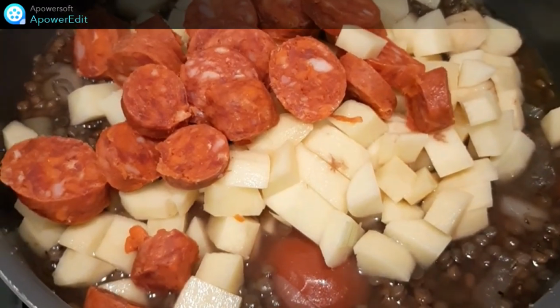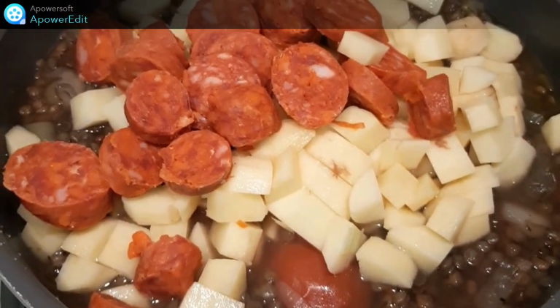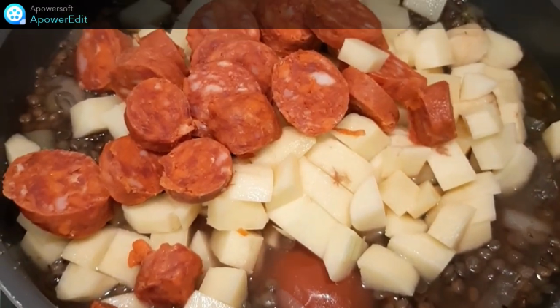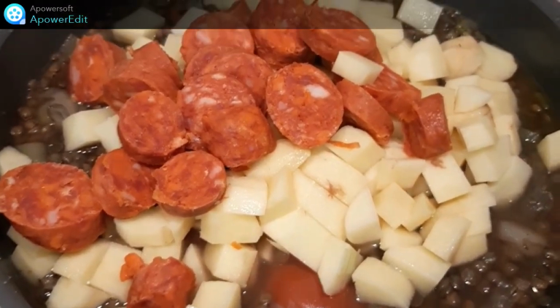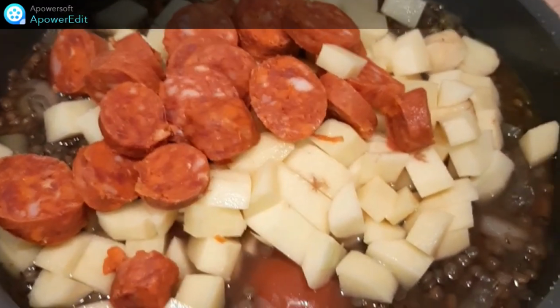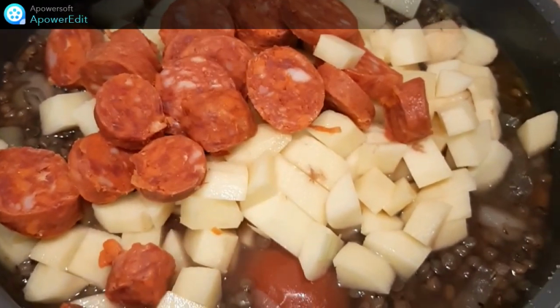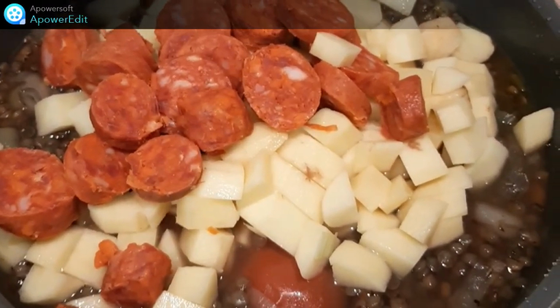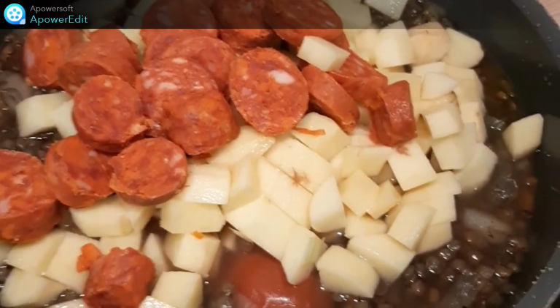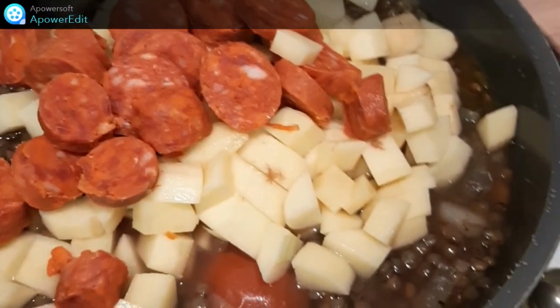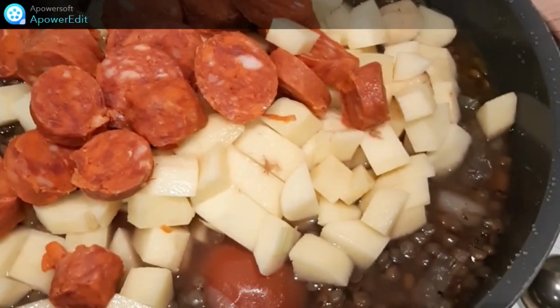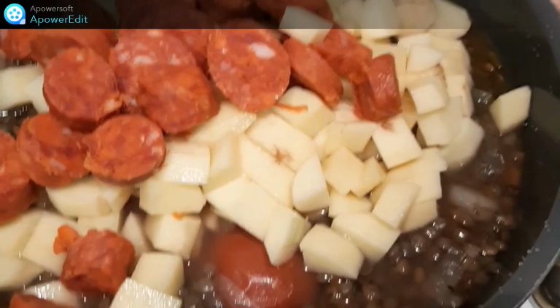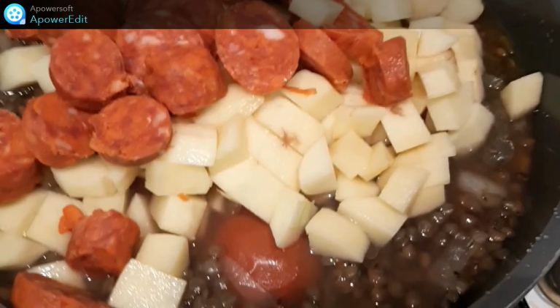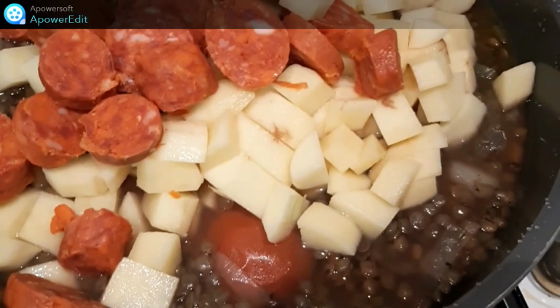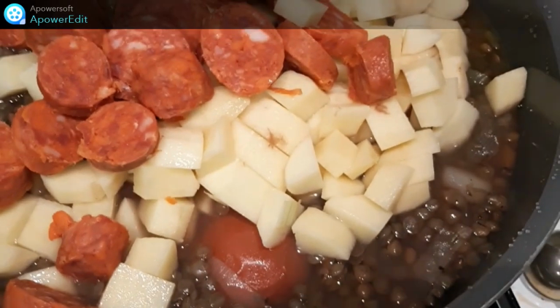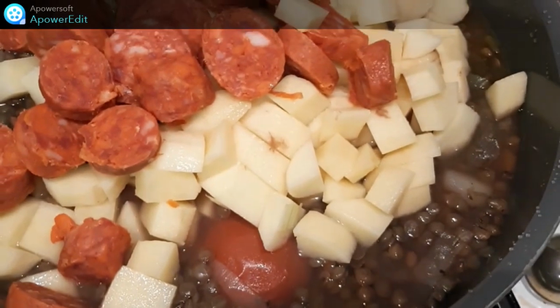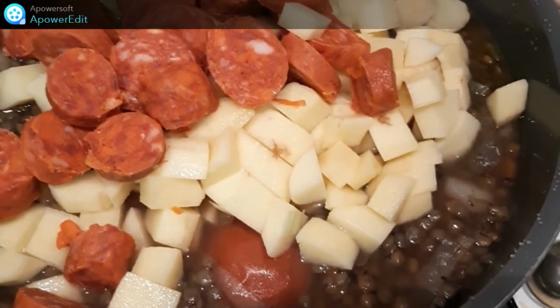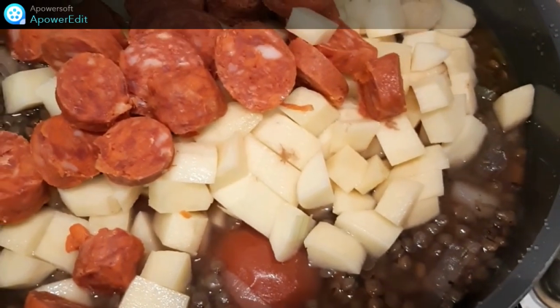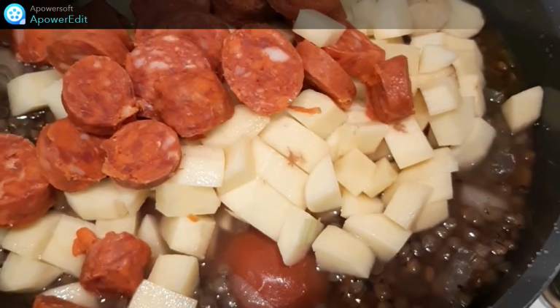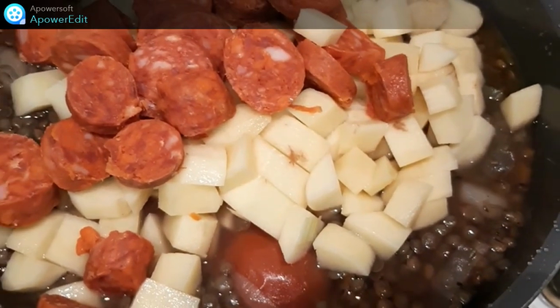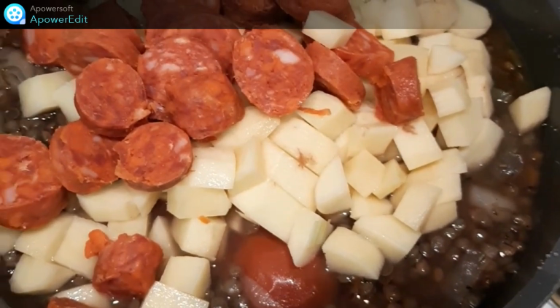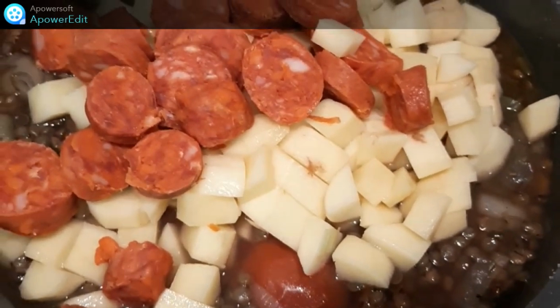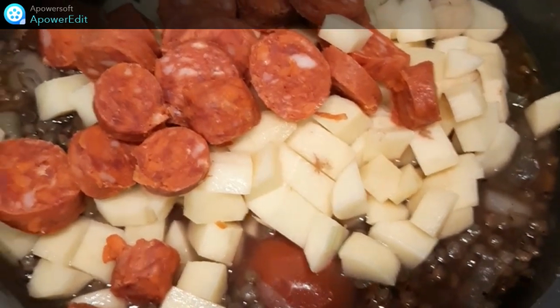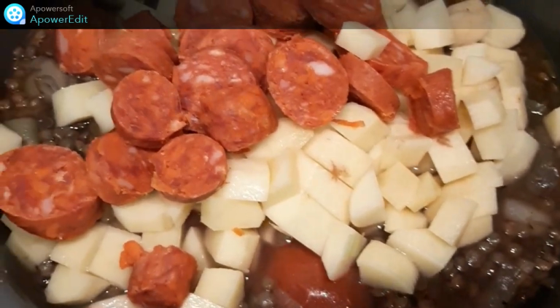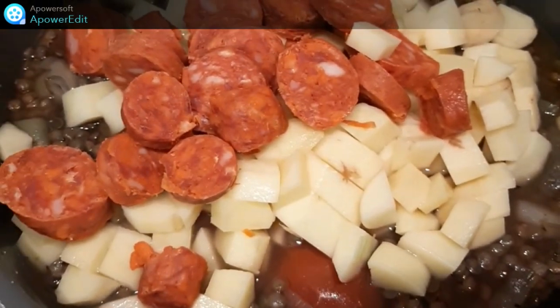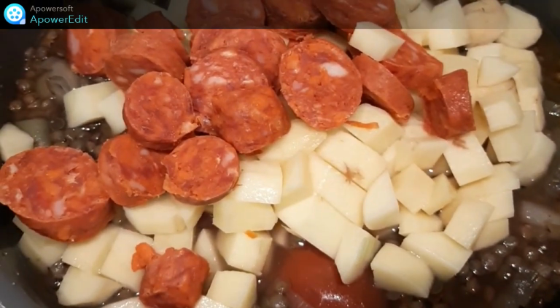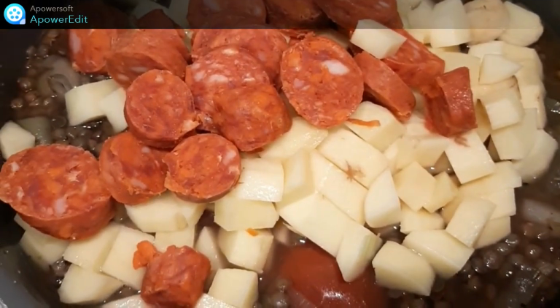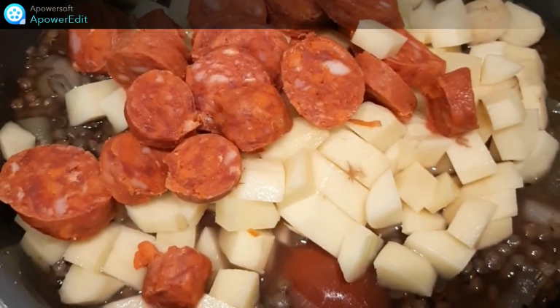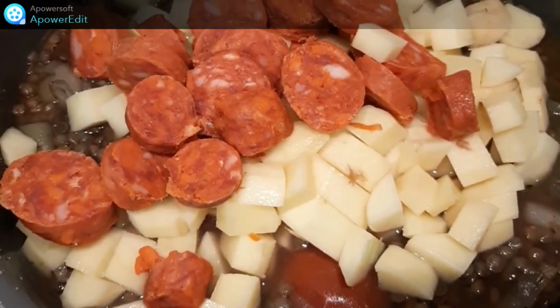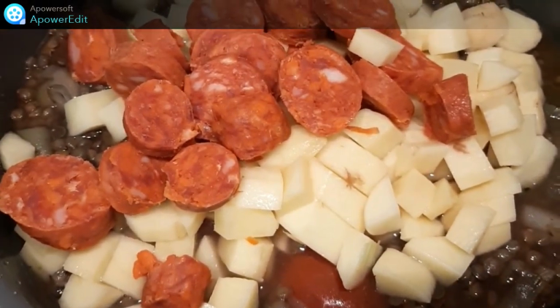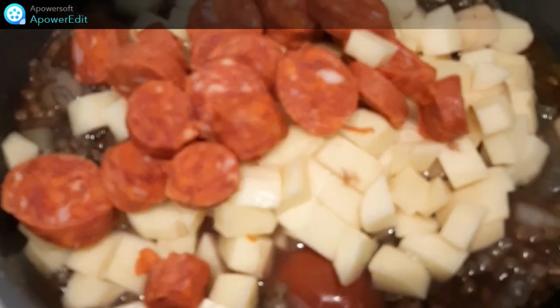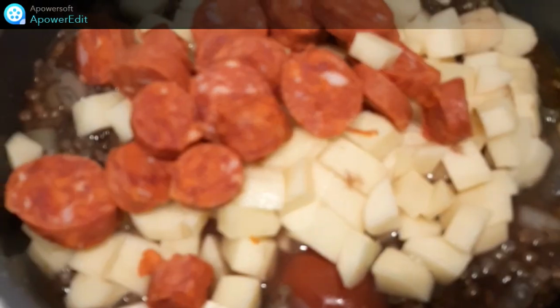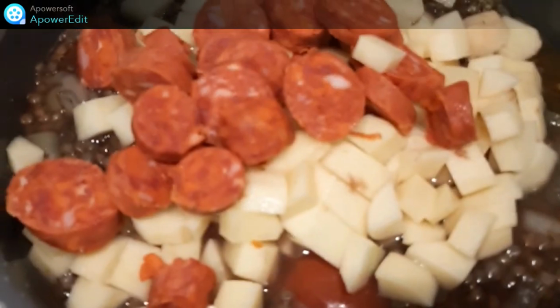Dix minutes avant la fin de cuisson, je rajoute mes cubes de pommes de terre et mes rondelles de chorizo.